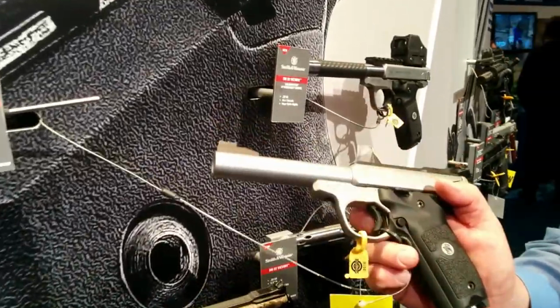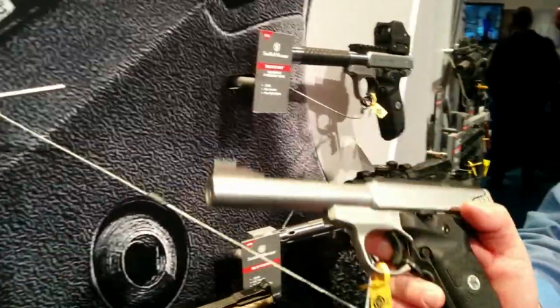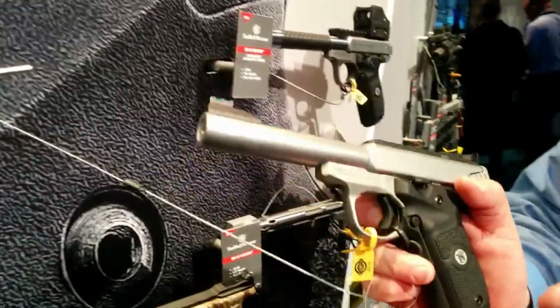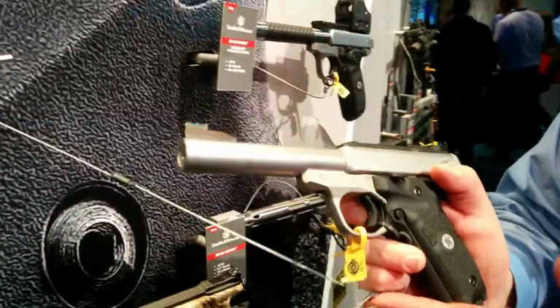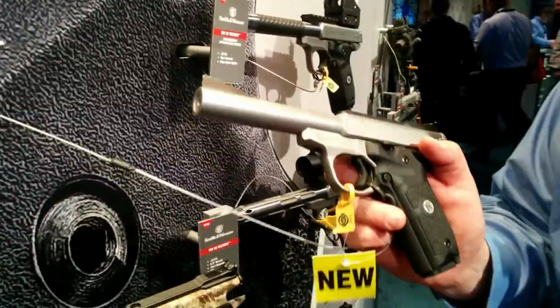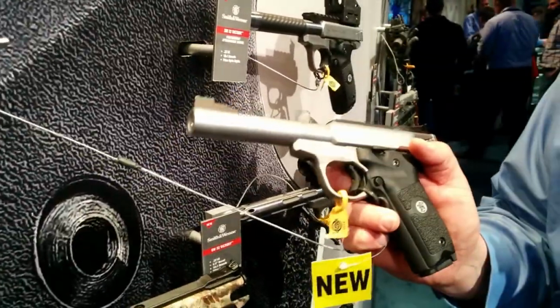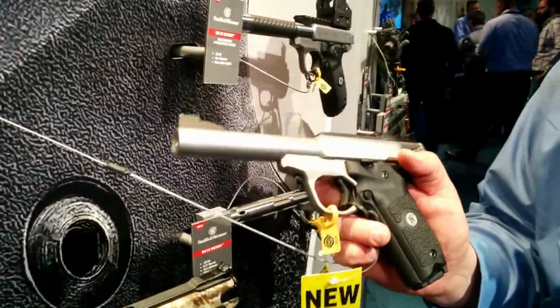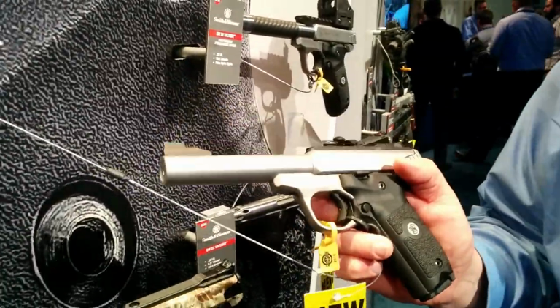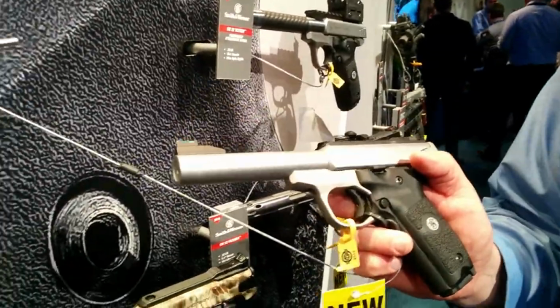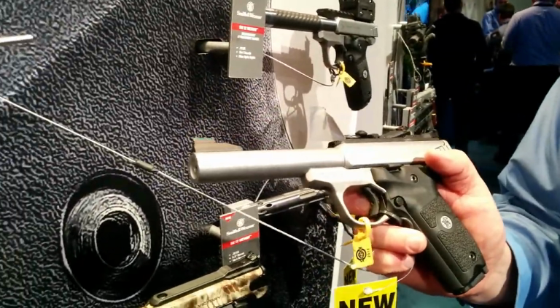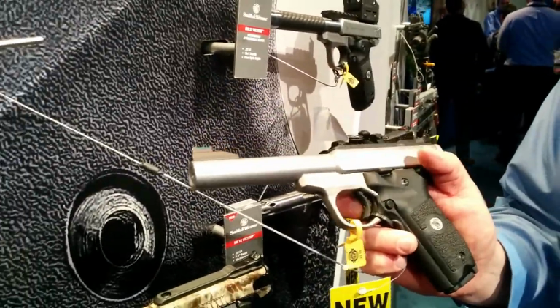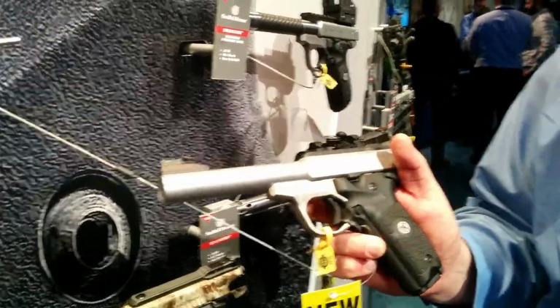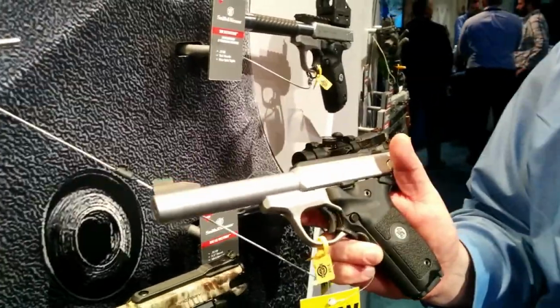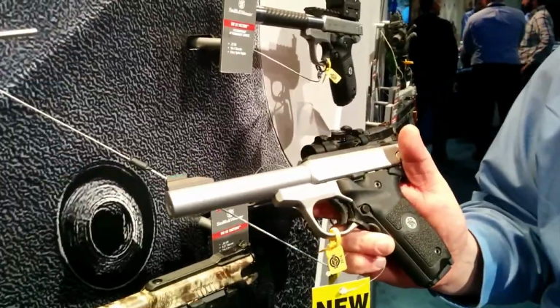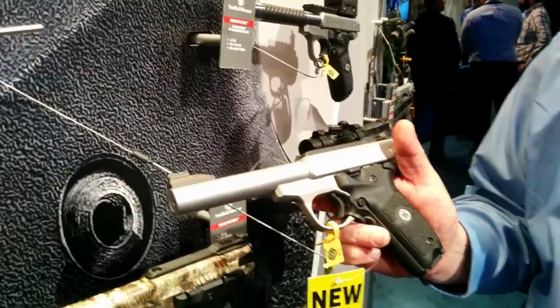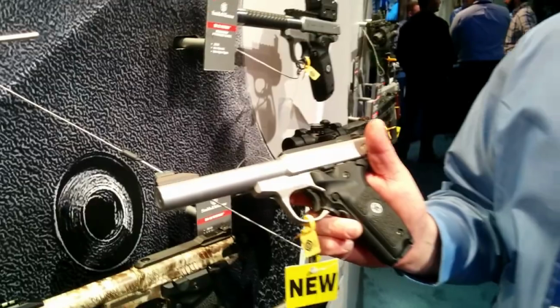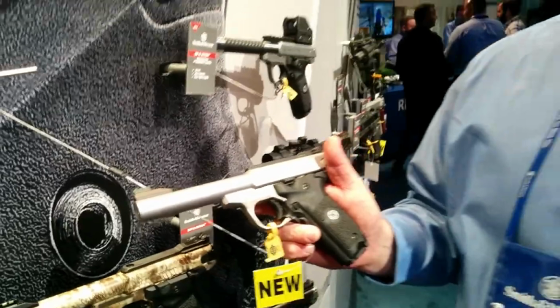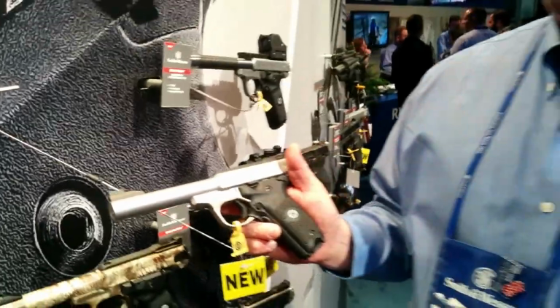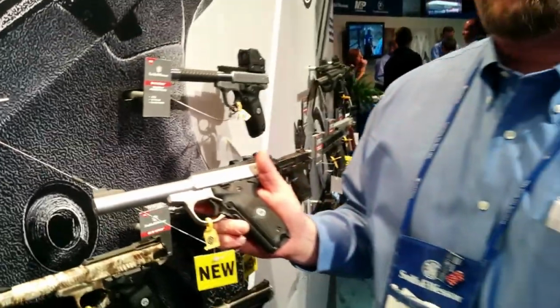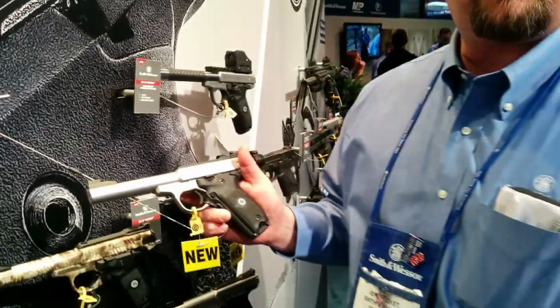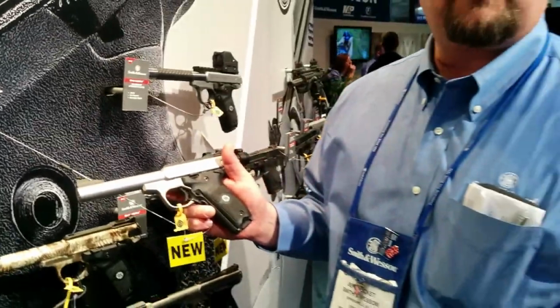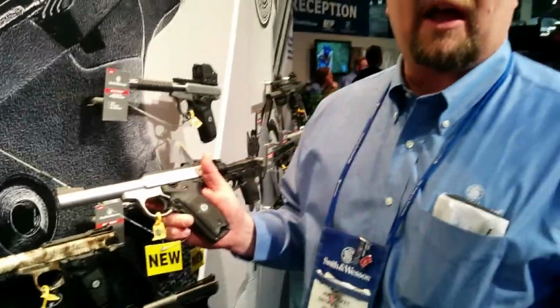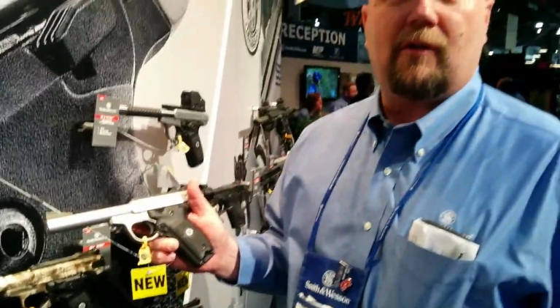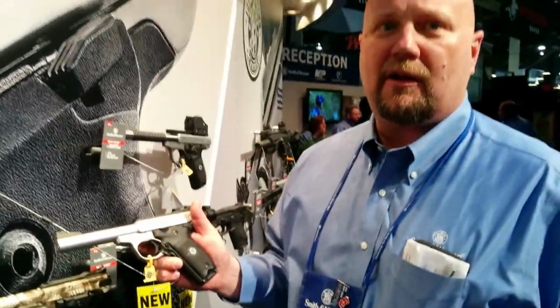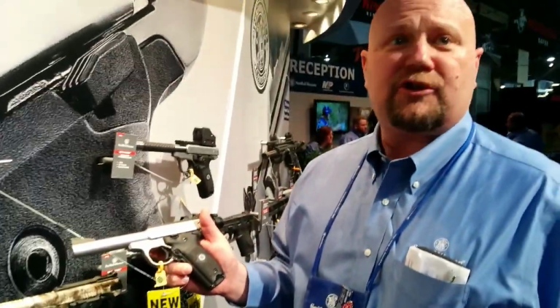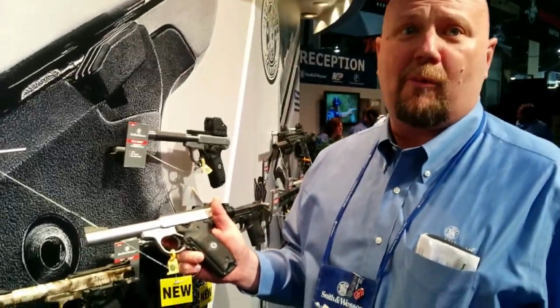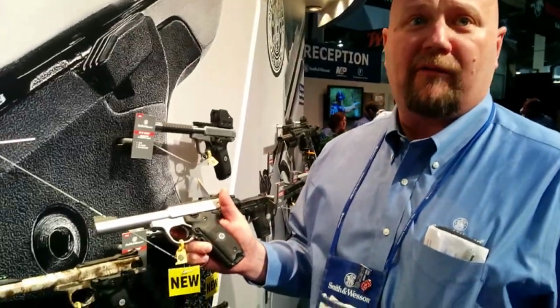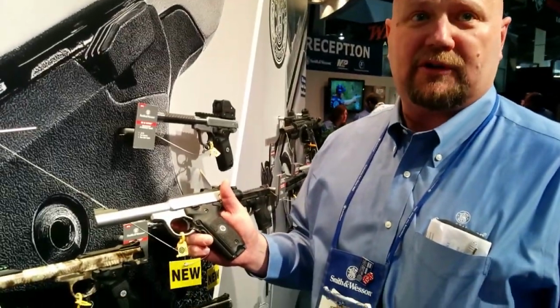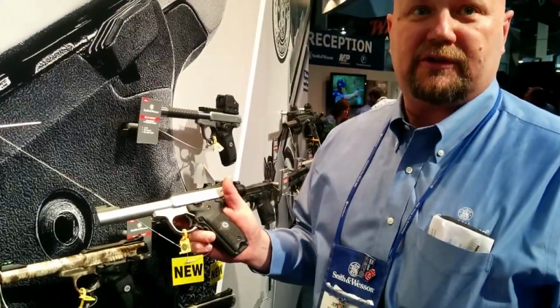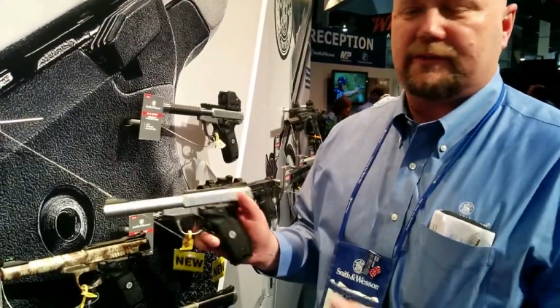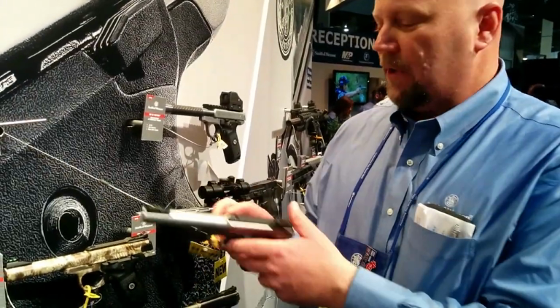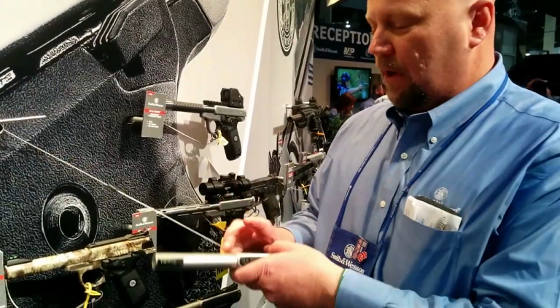The gun is just a dream to shoot. We shot at the range yesterday — right at 3,000 rounds, zero malfunctions.